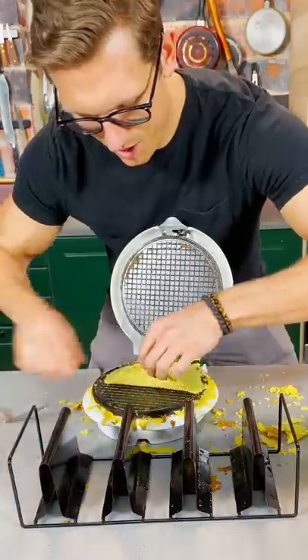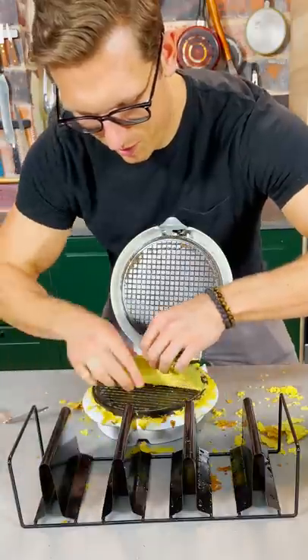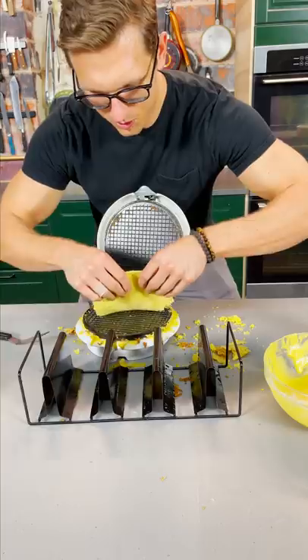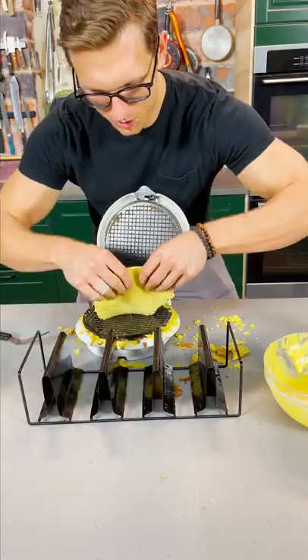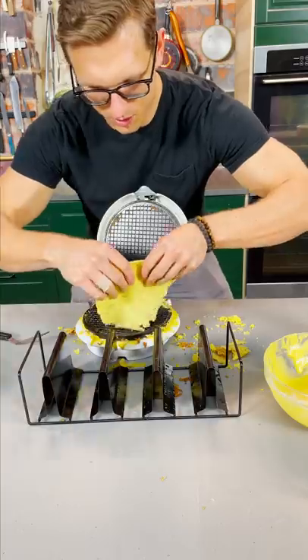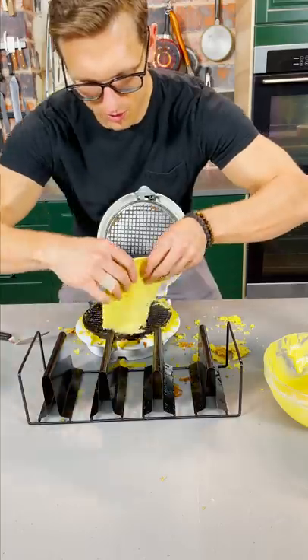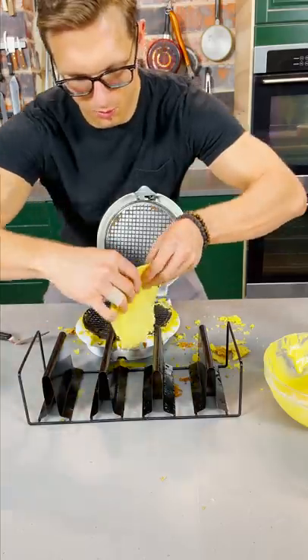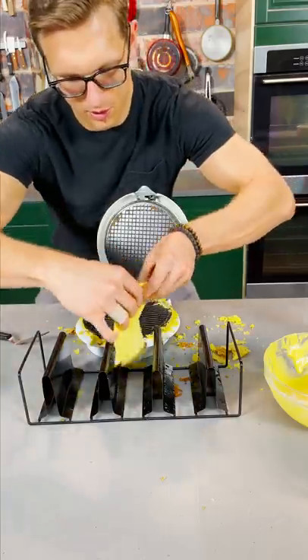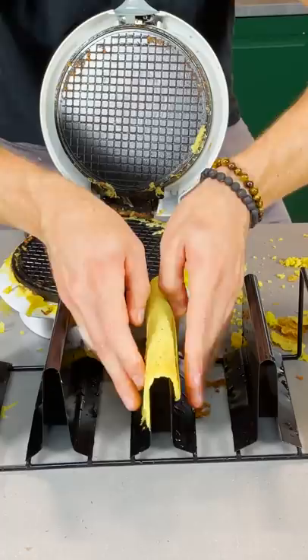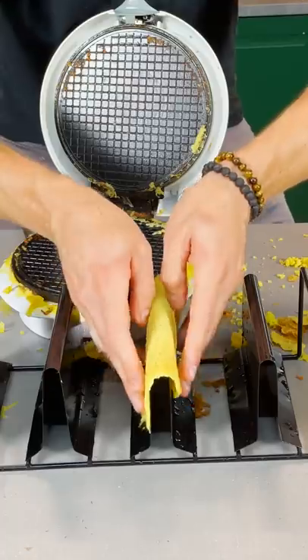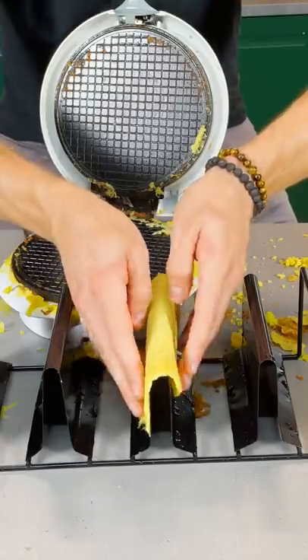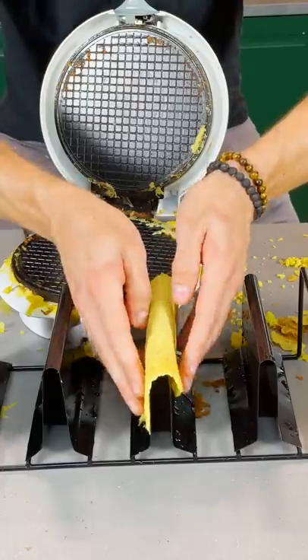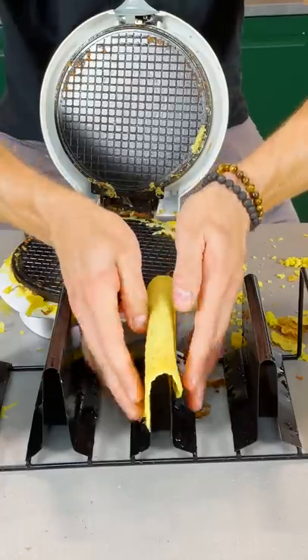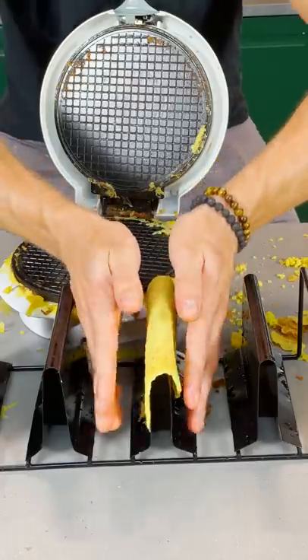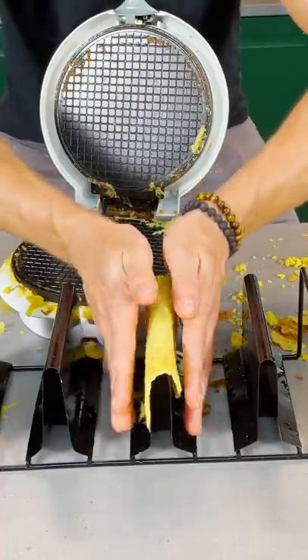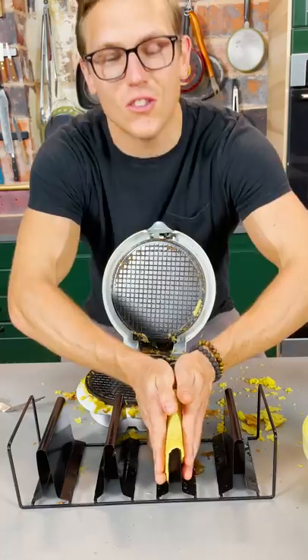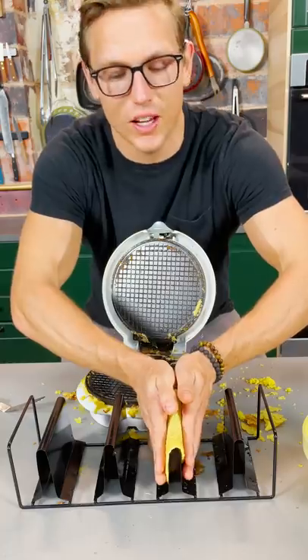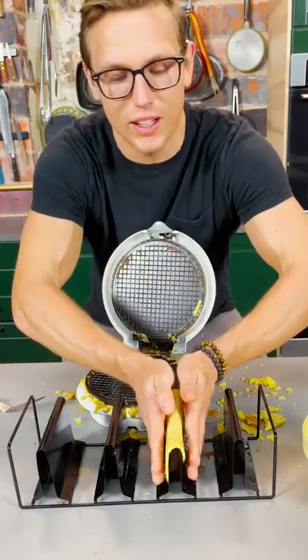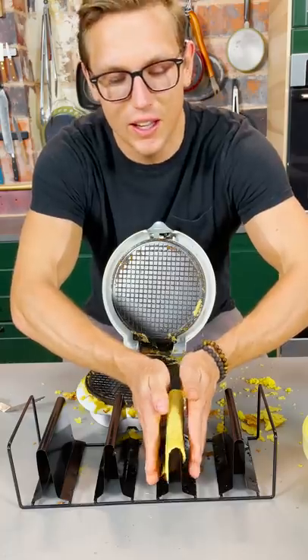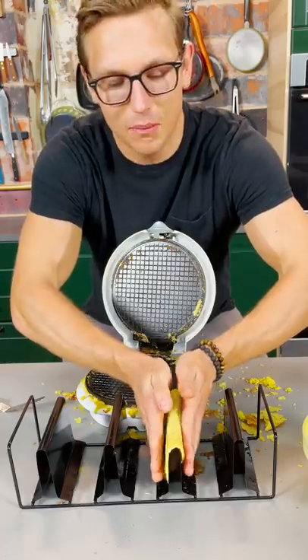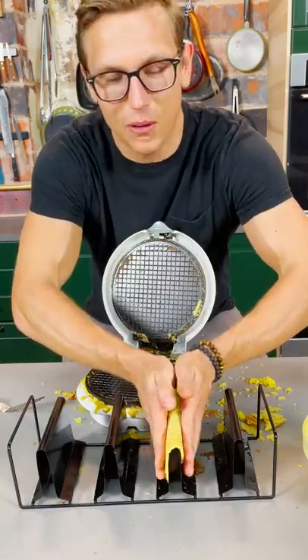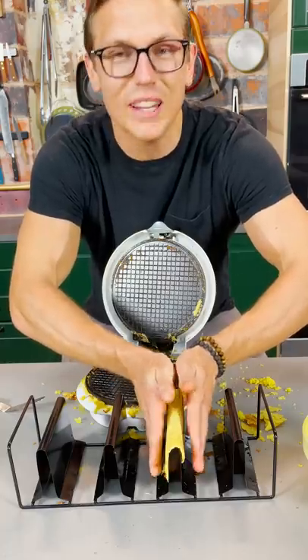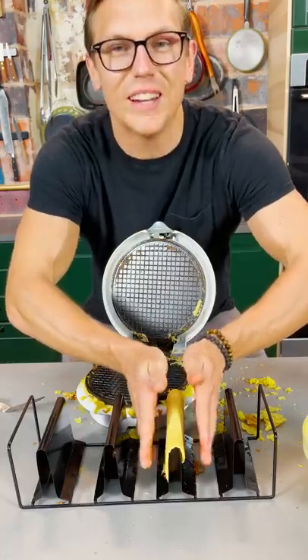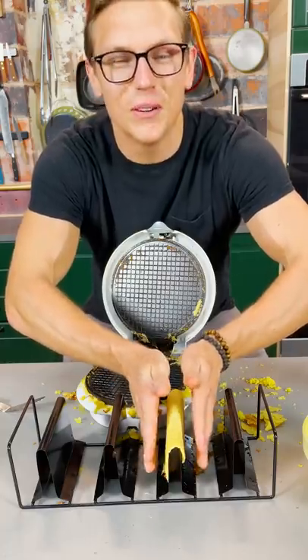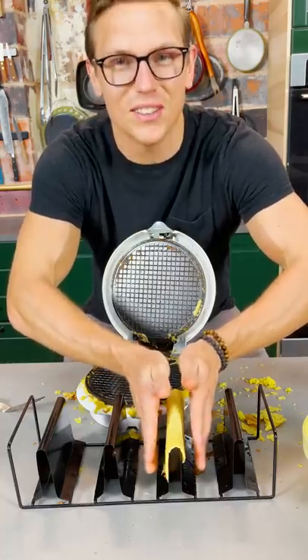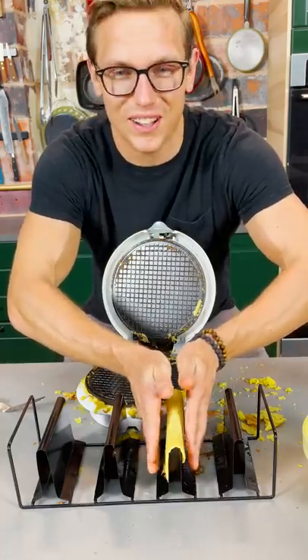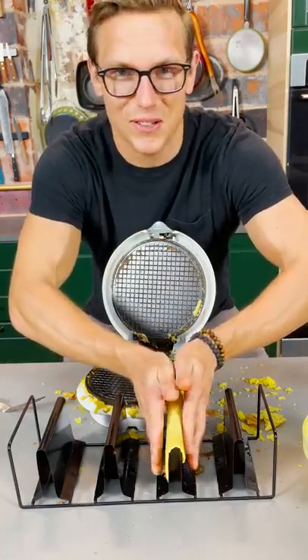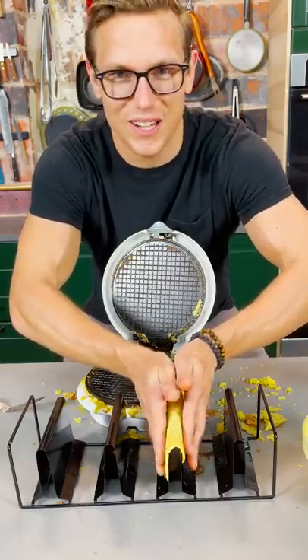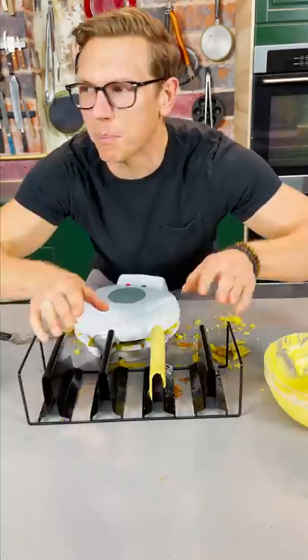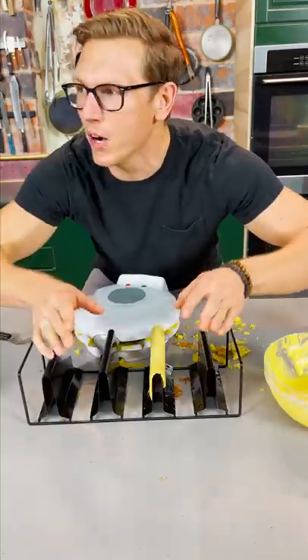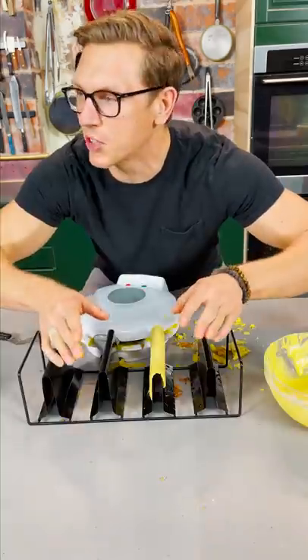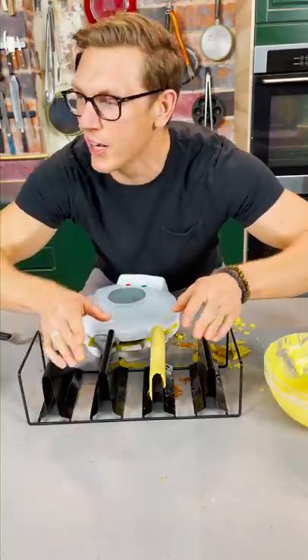Oh God, it hurts so bad. Oh God, it's so hot. Gently mold it into a taco shape. Burn cream!